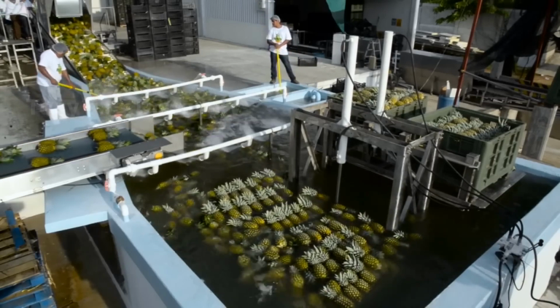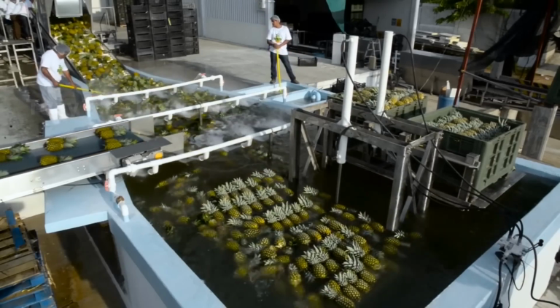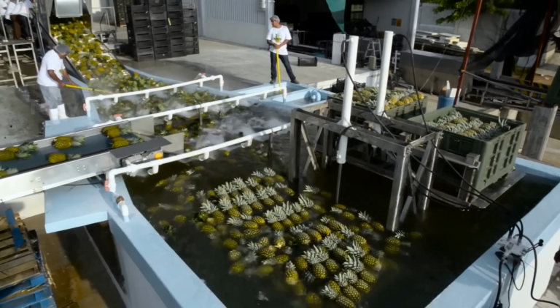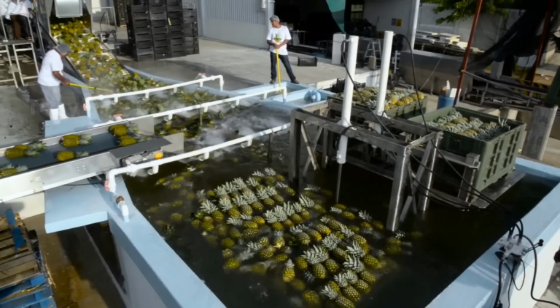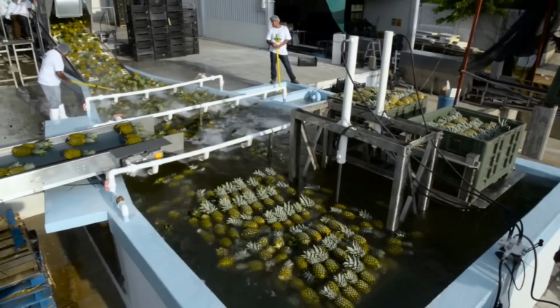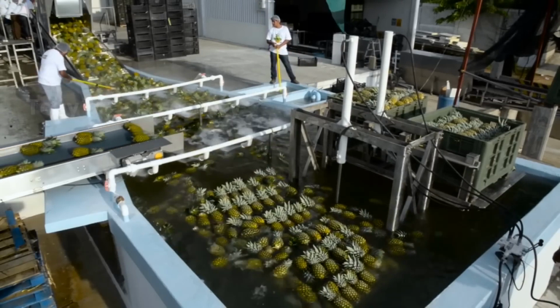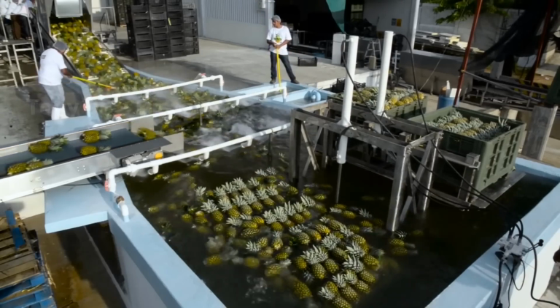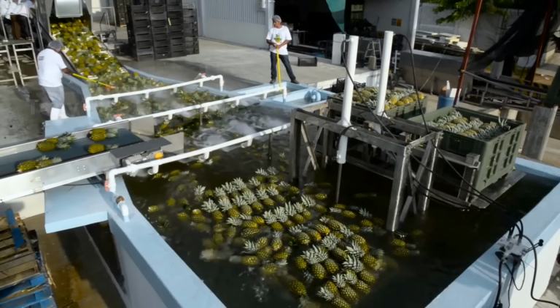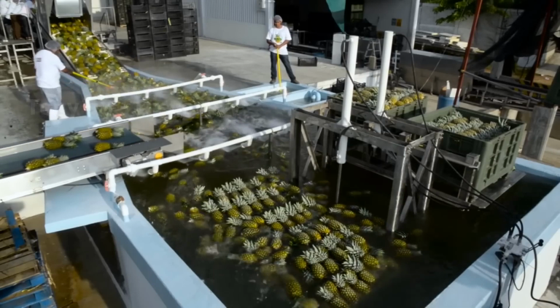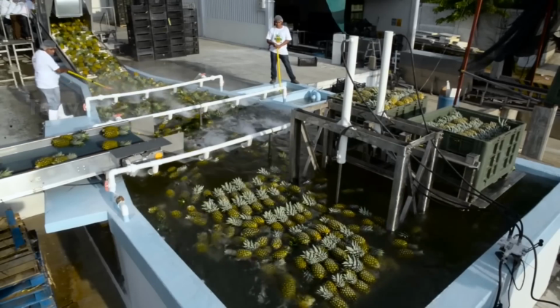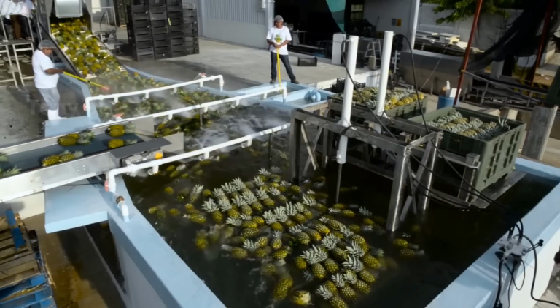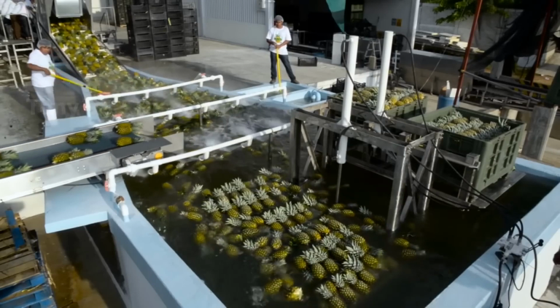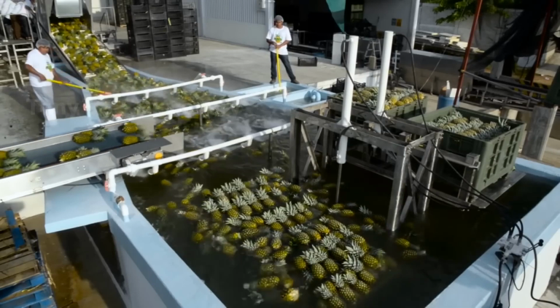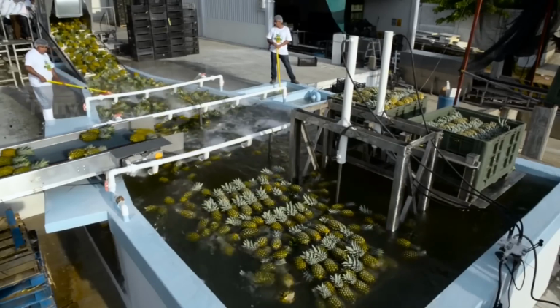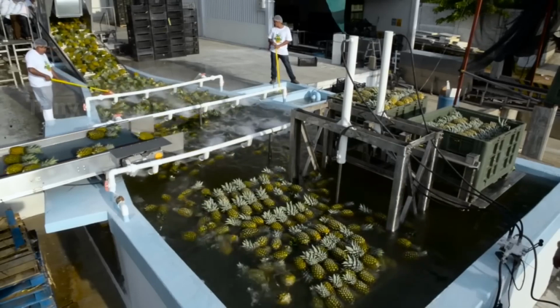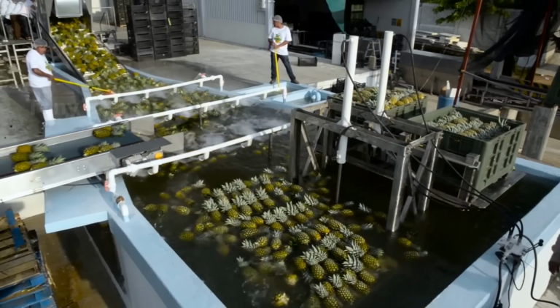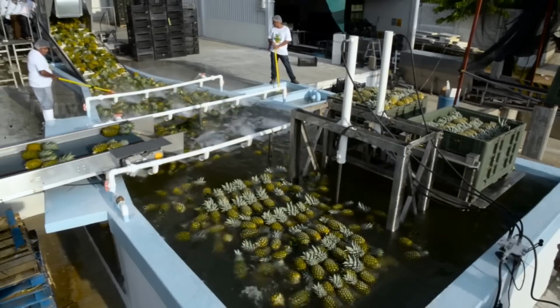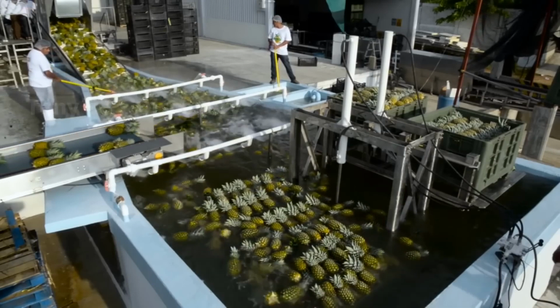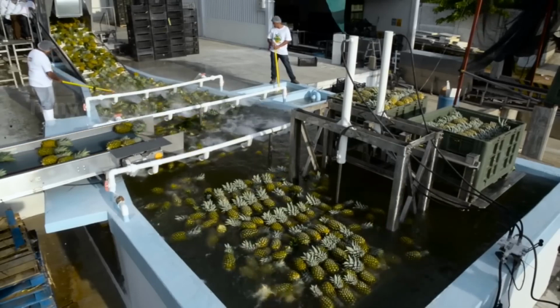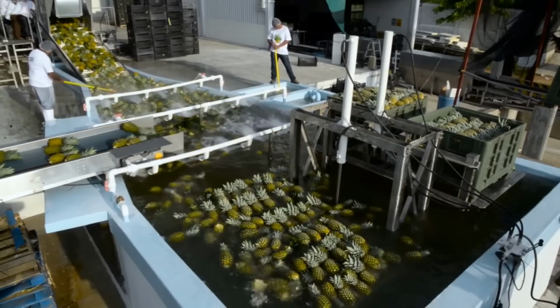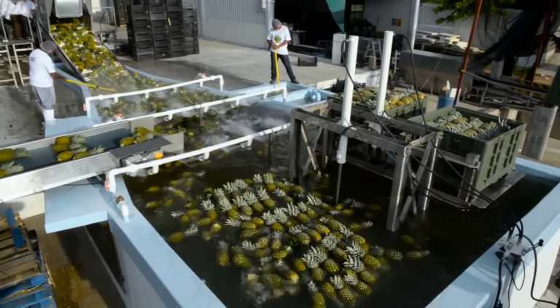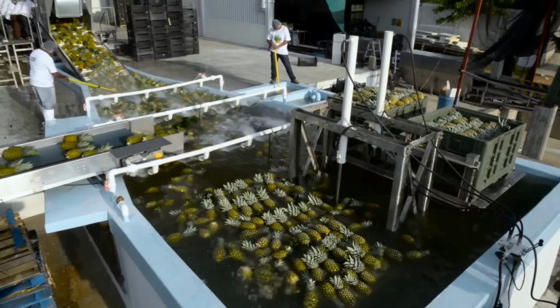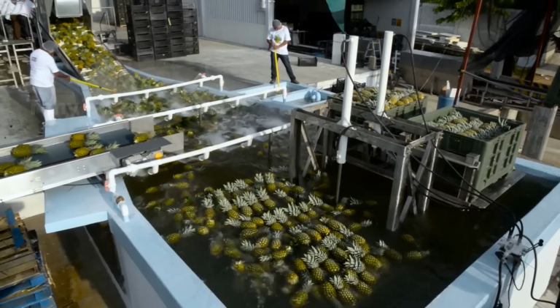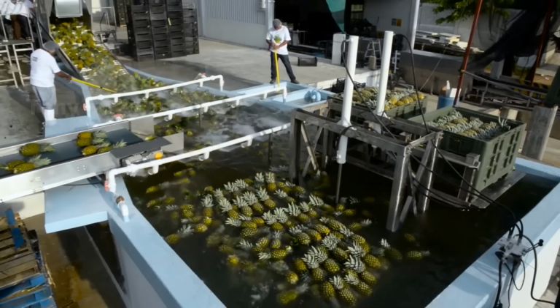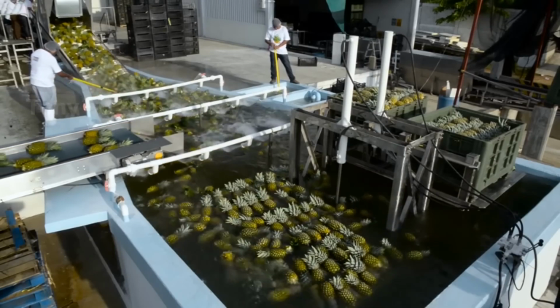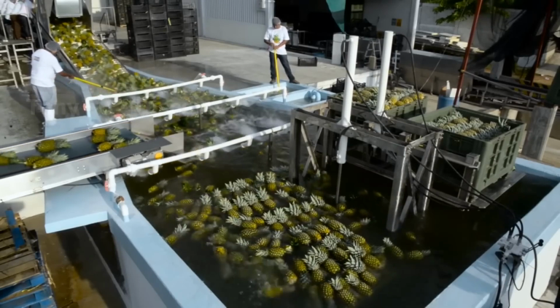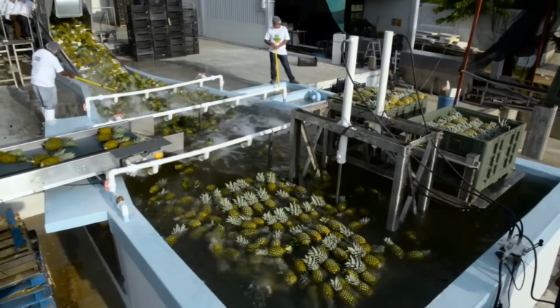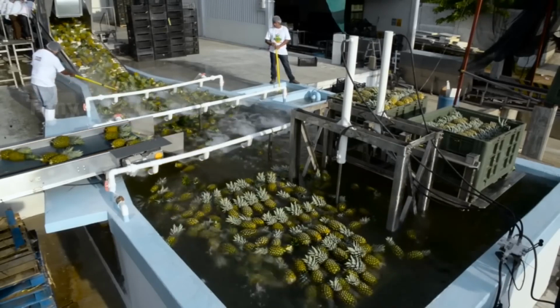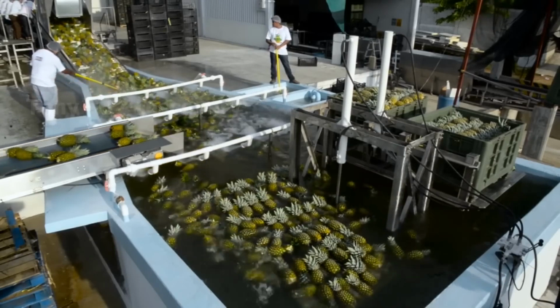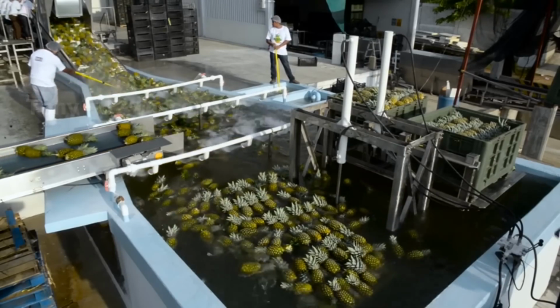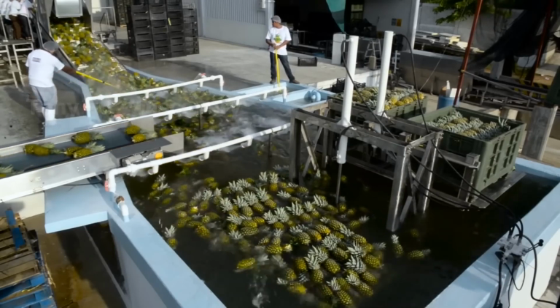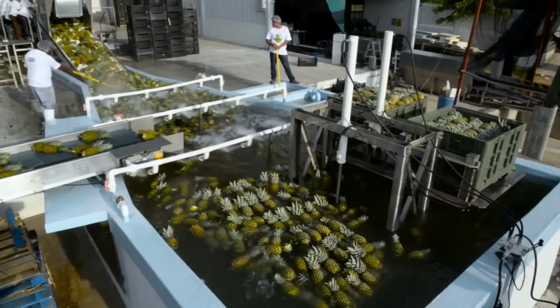Cold water helps remove dirt and stabilize the fruit's temperature, keeping the pineapples fresh and preserving their natural flavor.